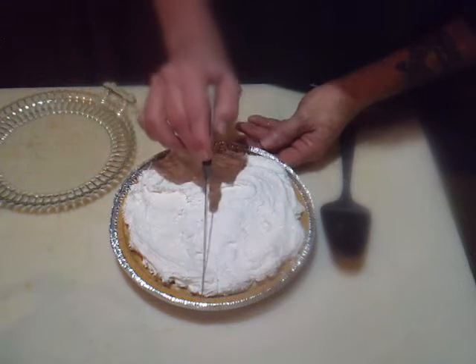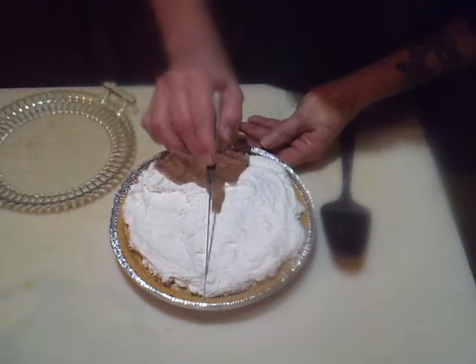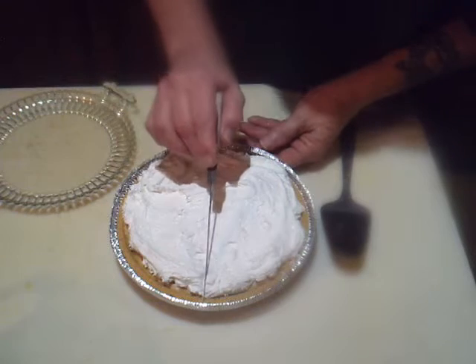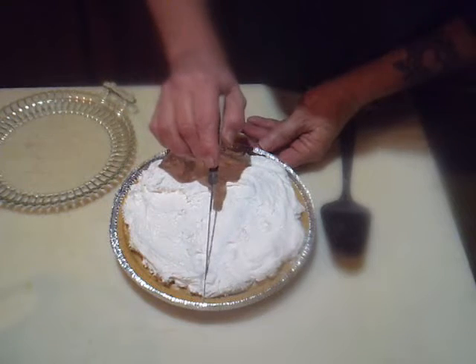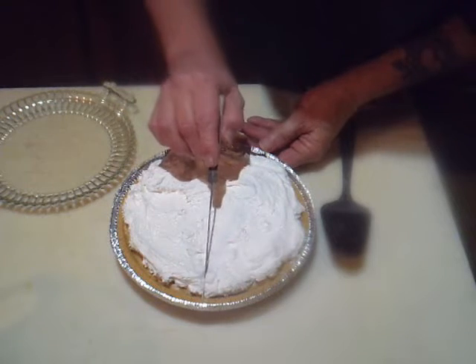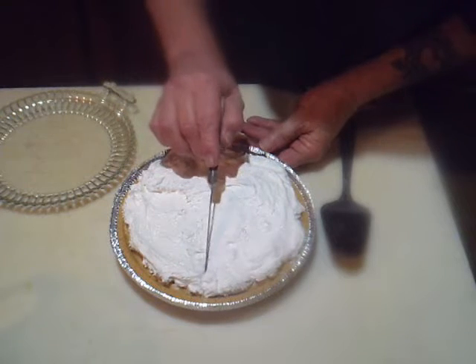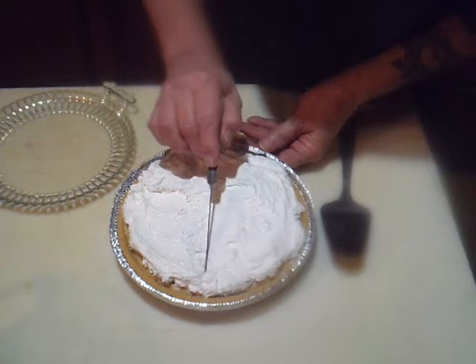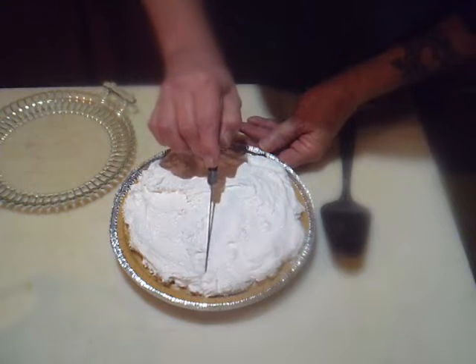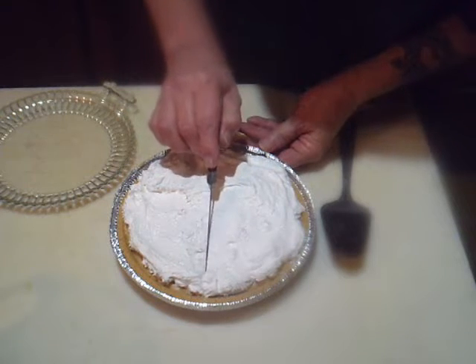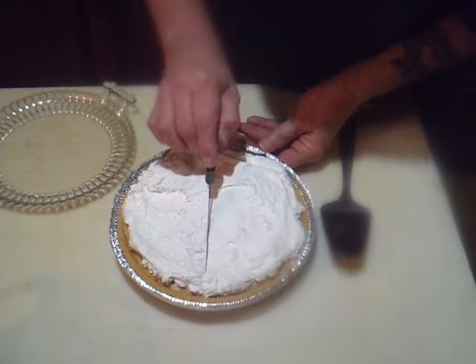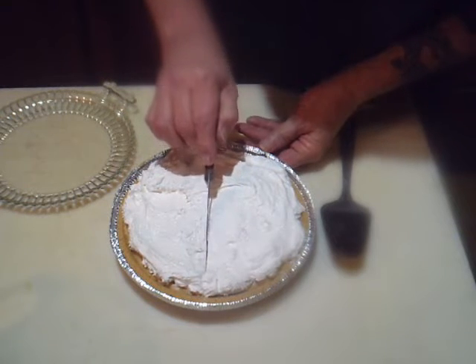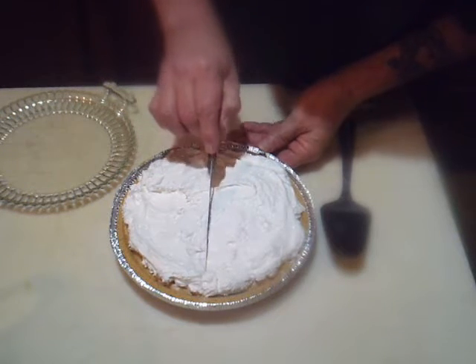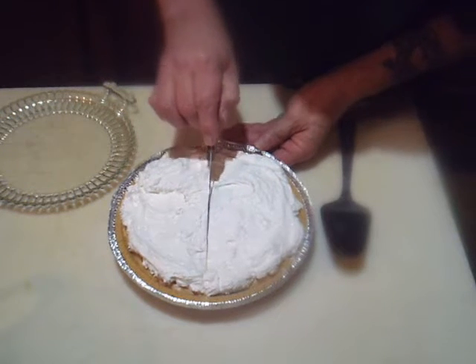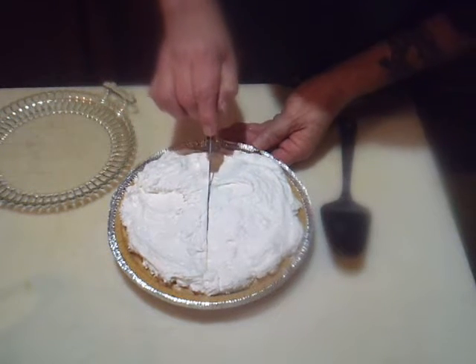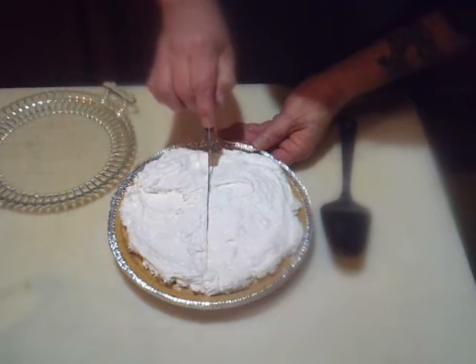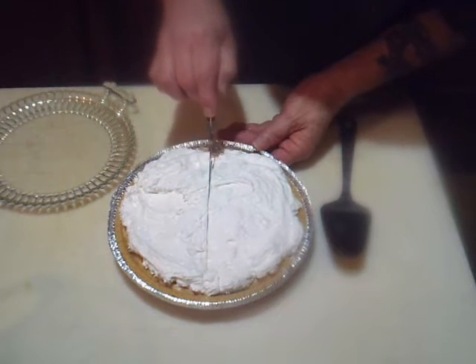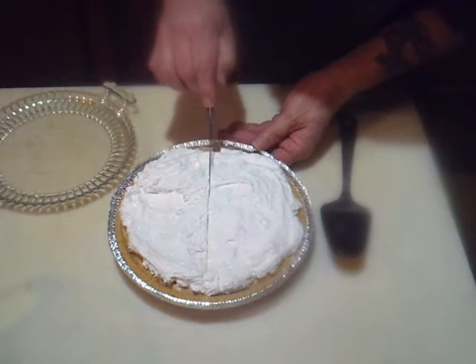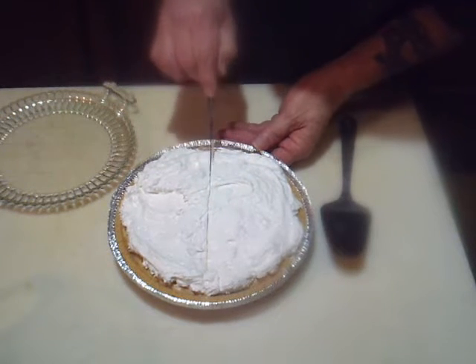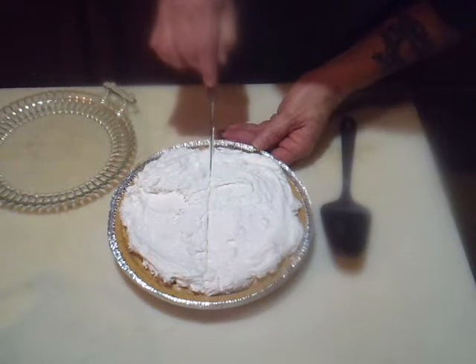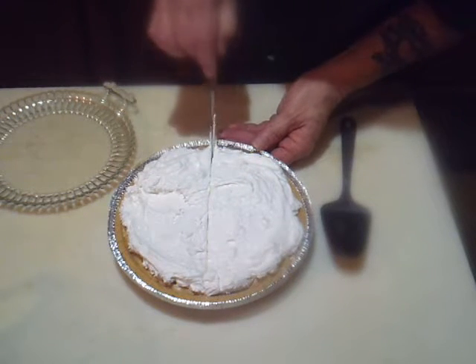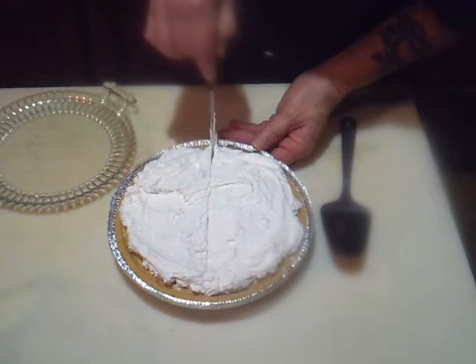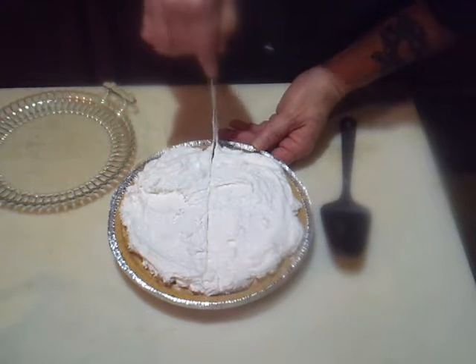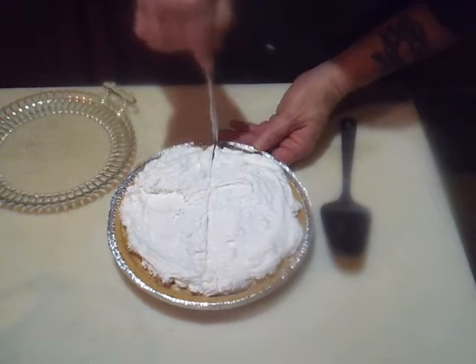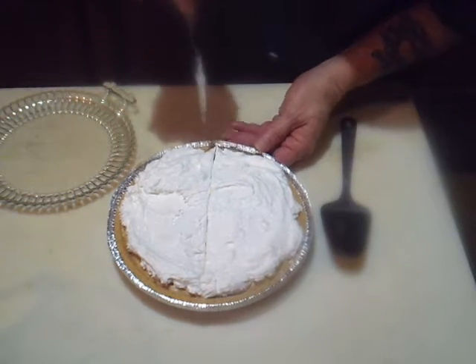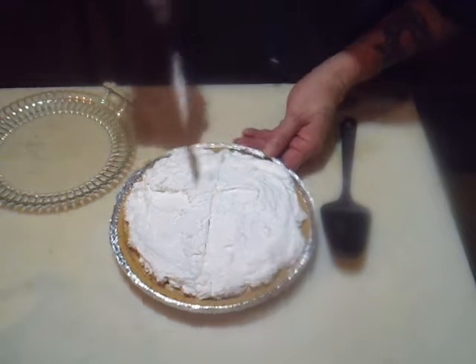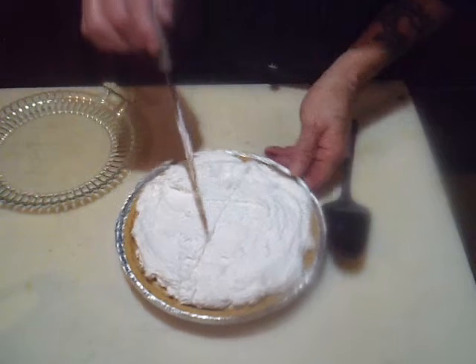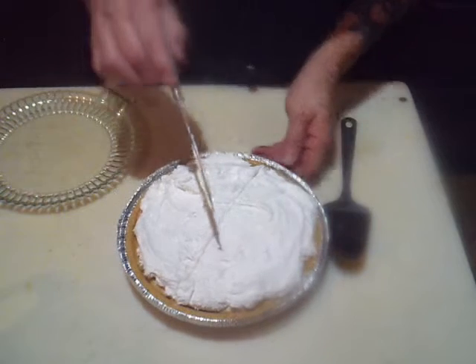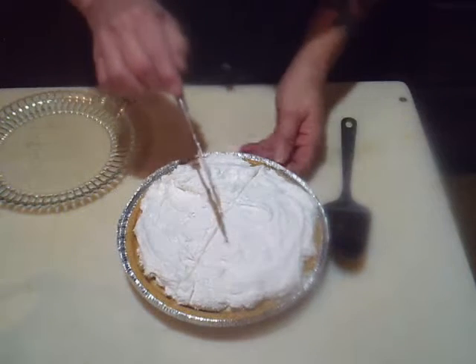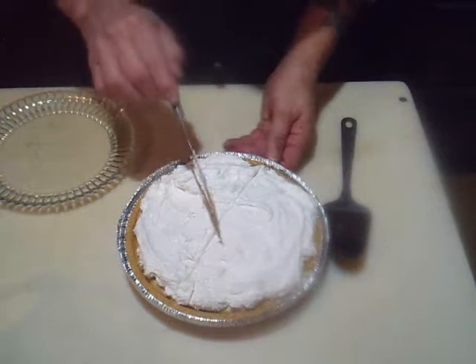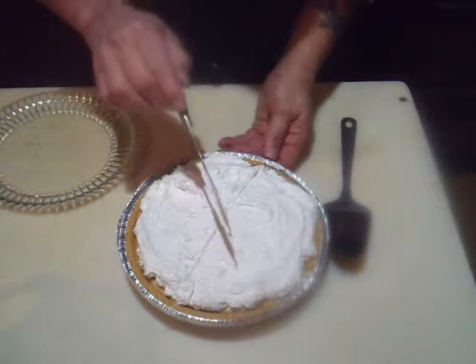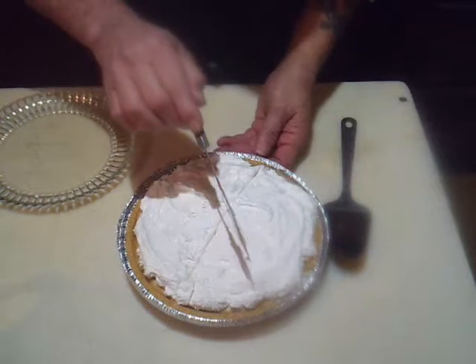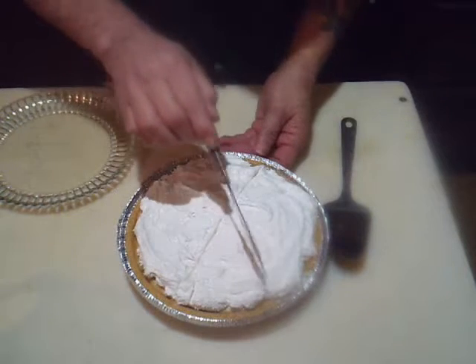Peanut butter pie — it don't get any simpler than that.